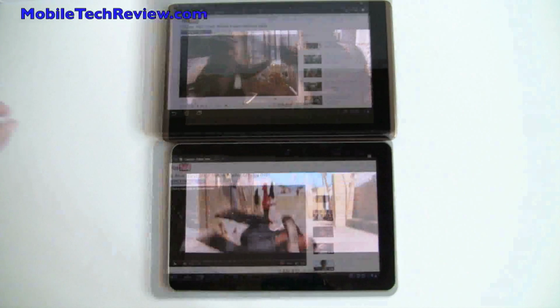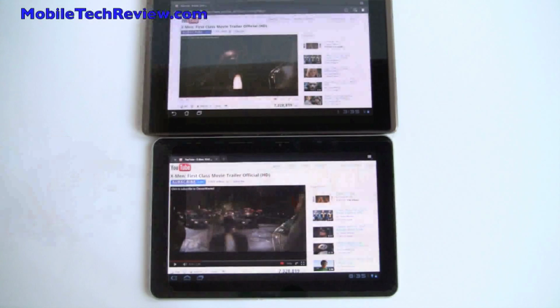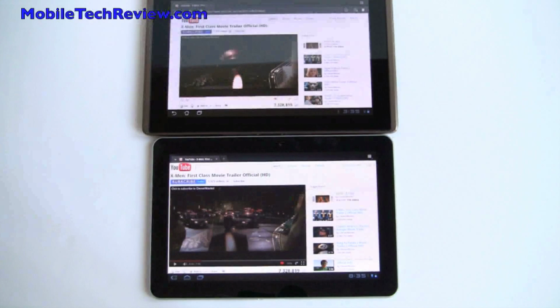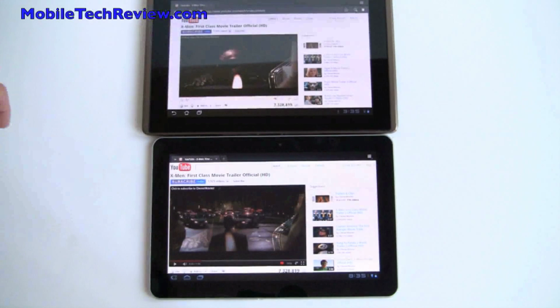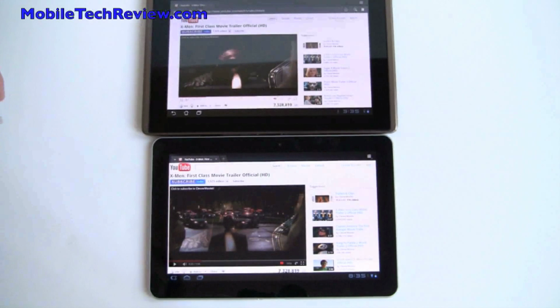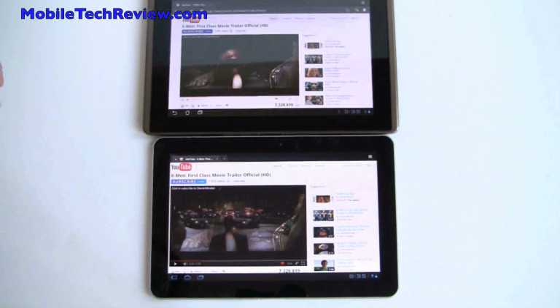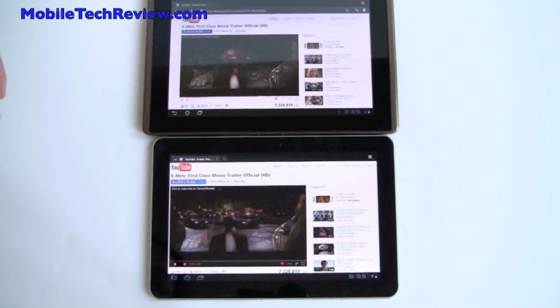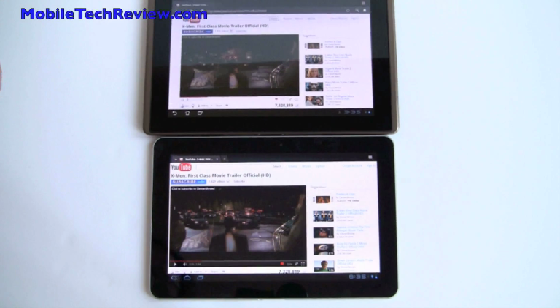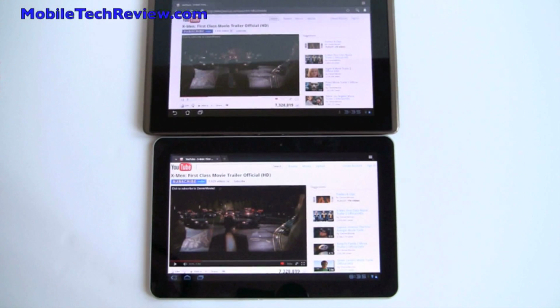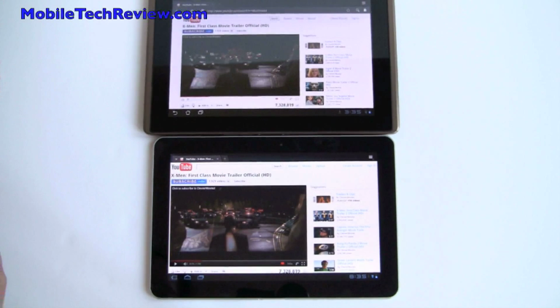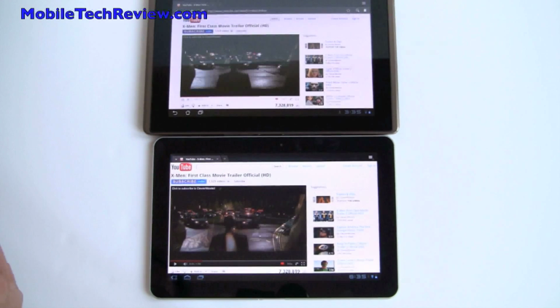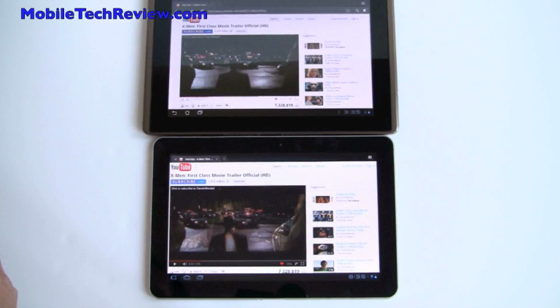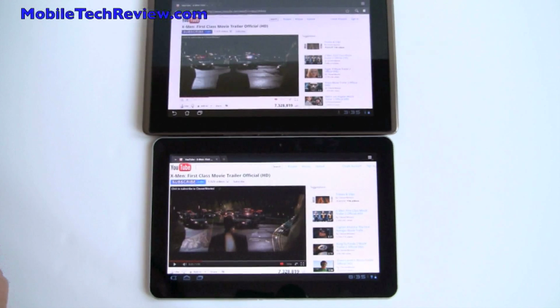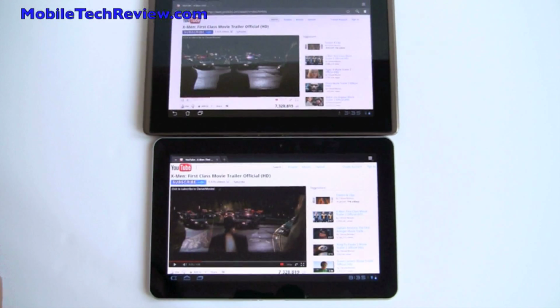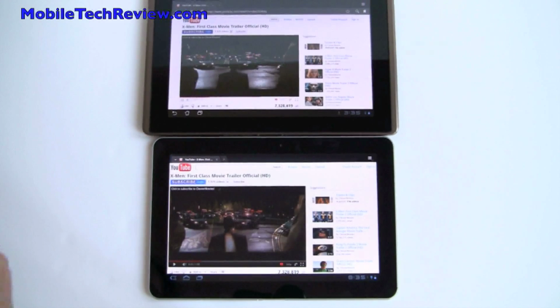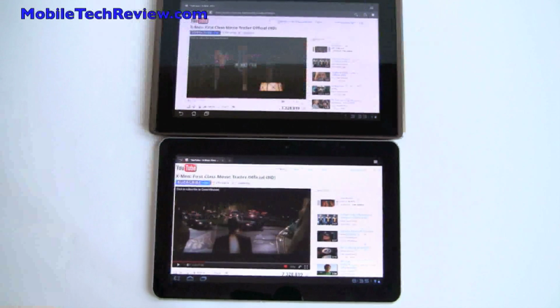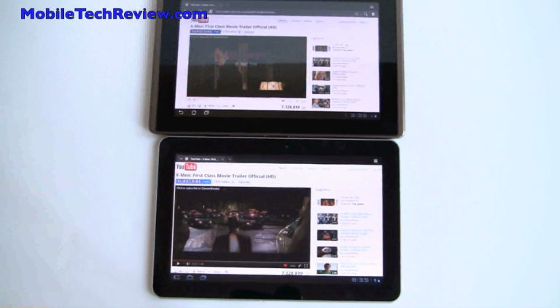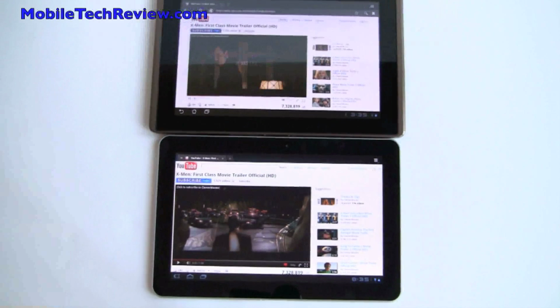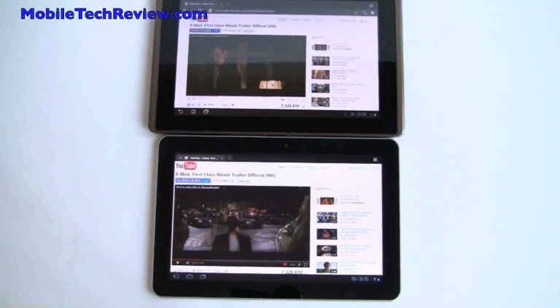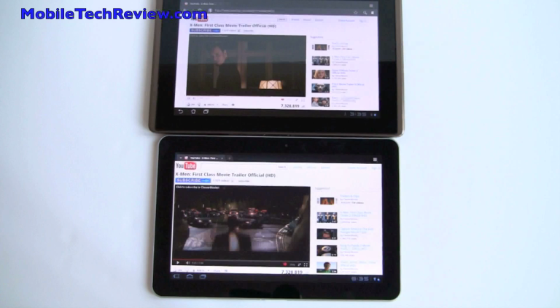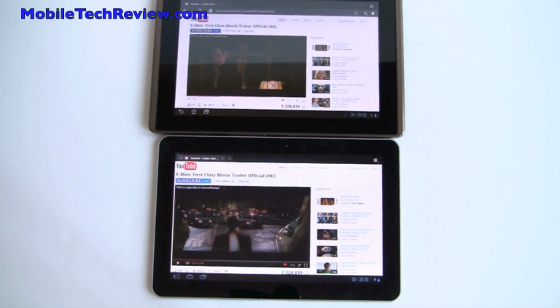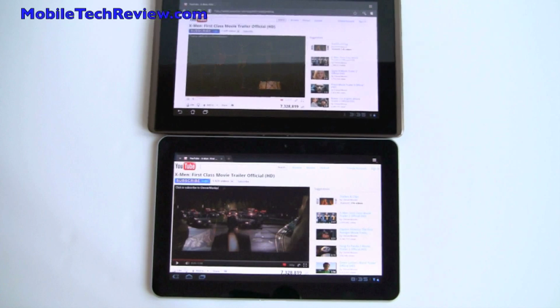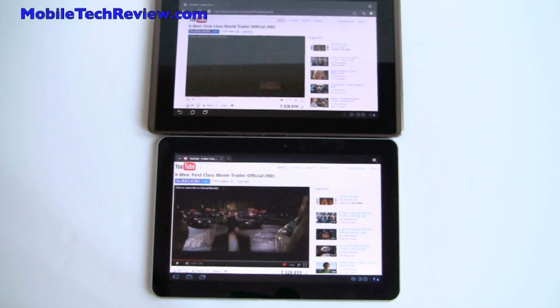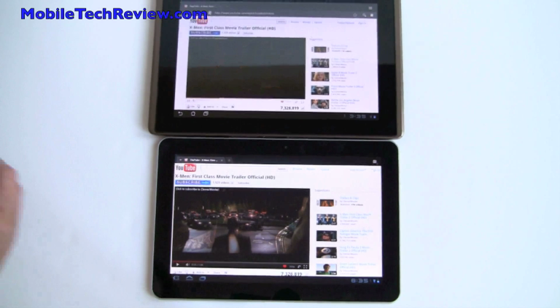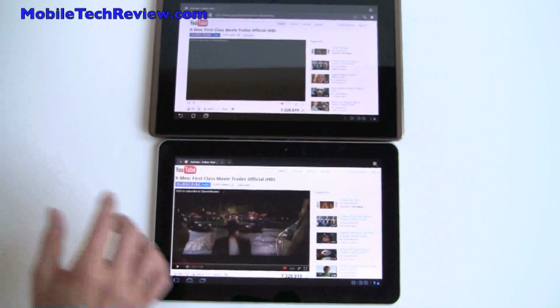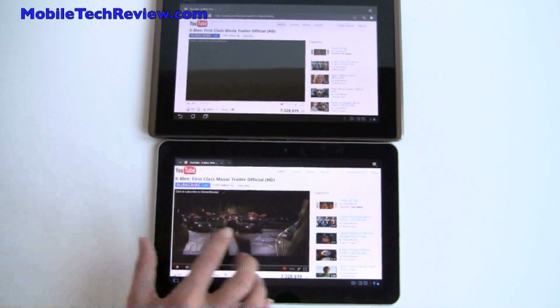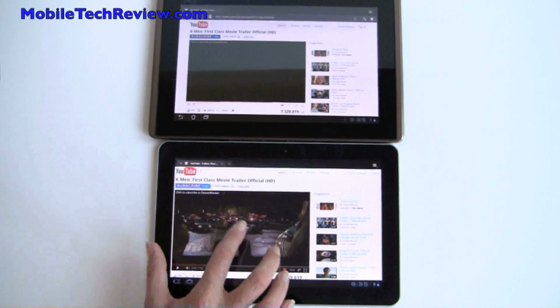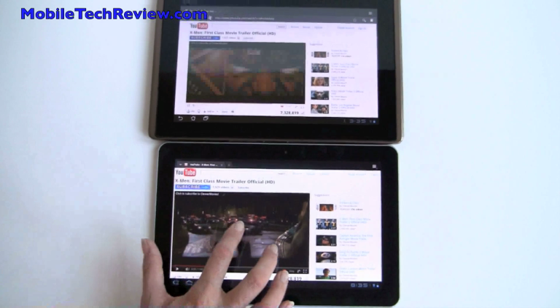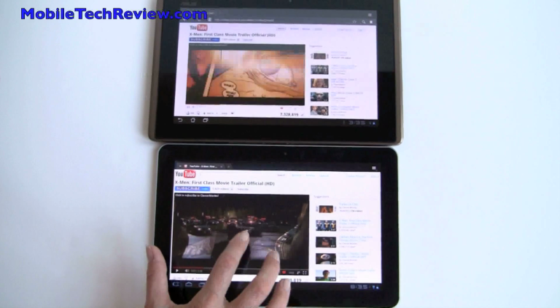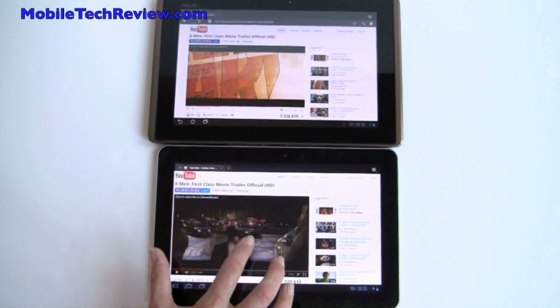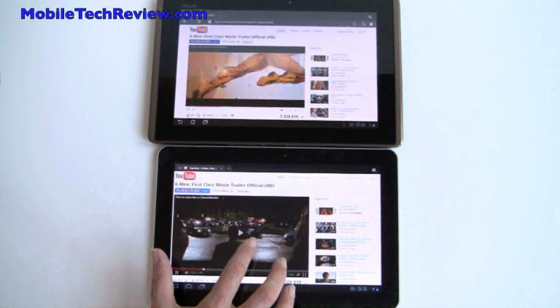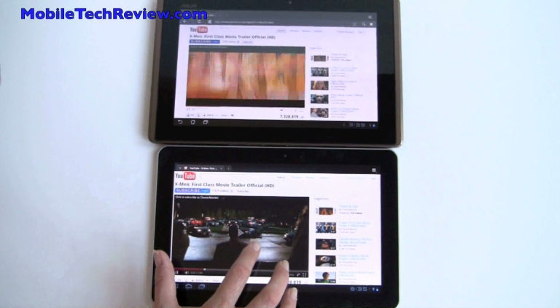How about Adobe Flash 10.3 playback? We've got the same X-Men First Class movie trailer going on both of these.